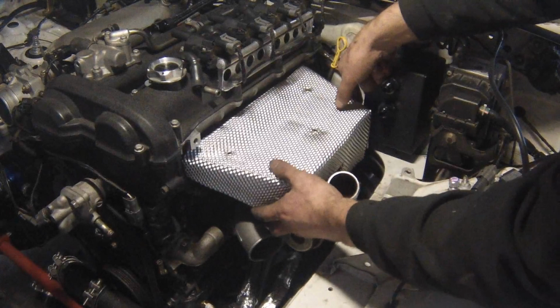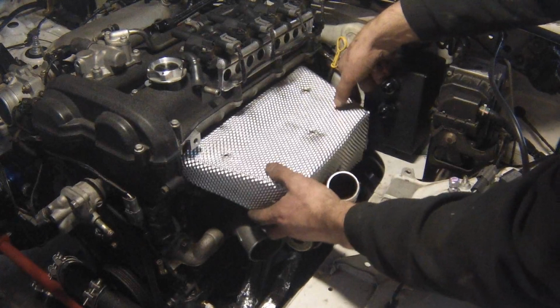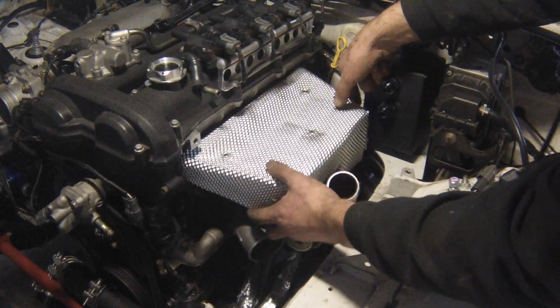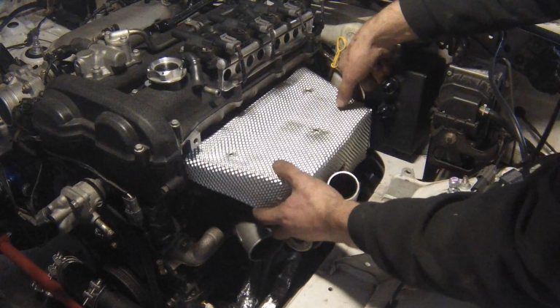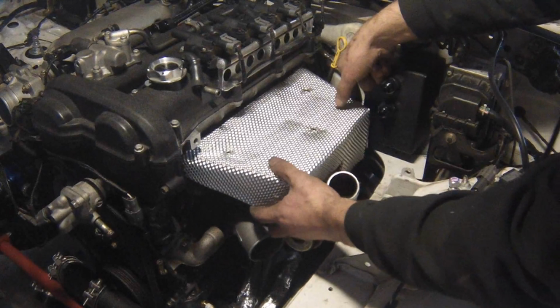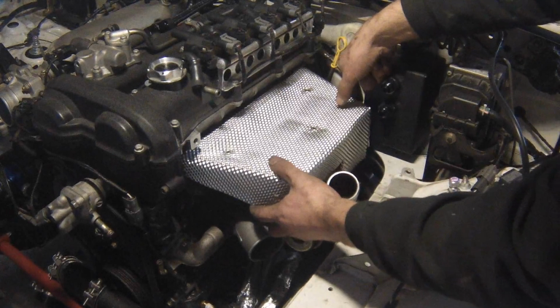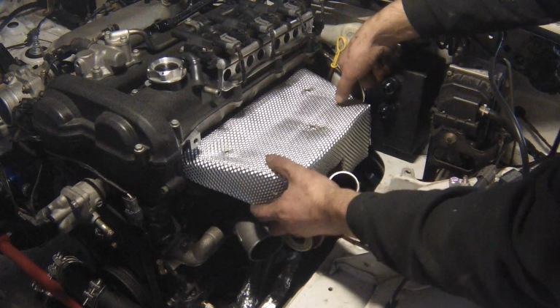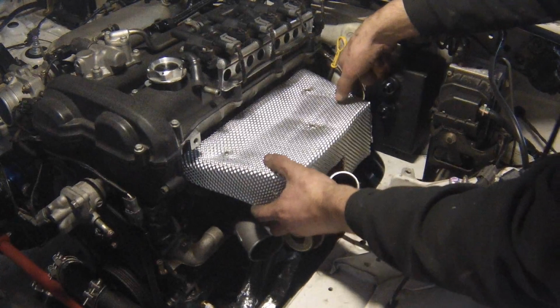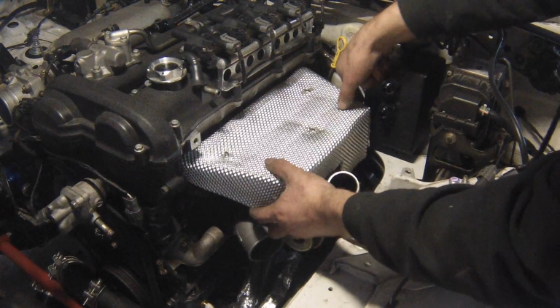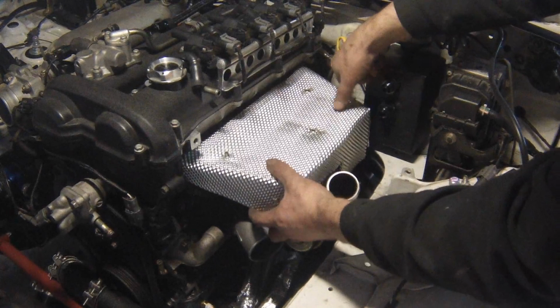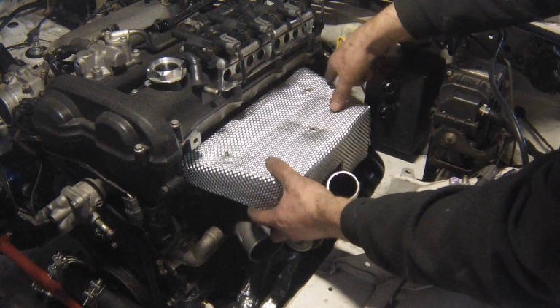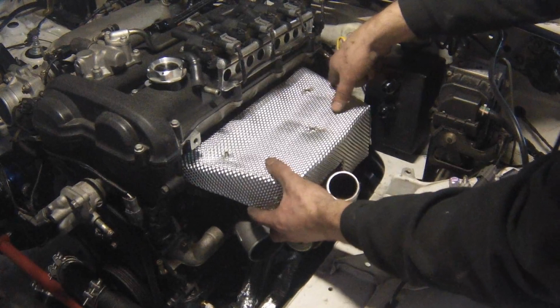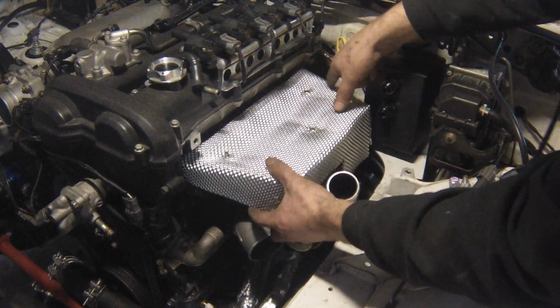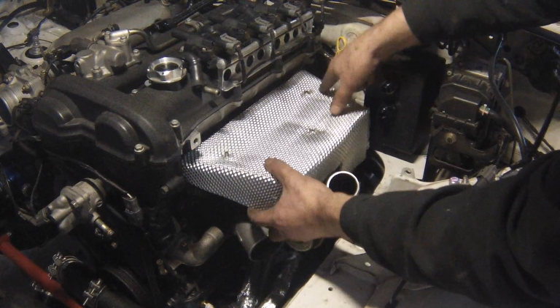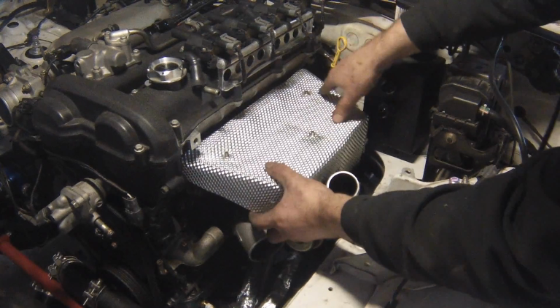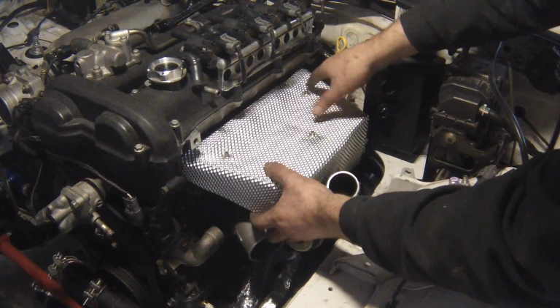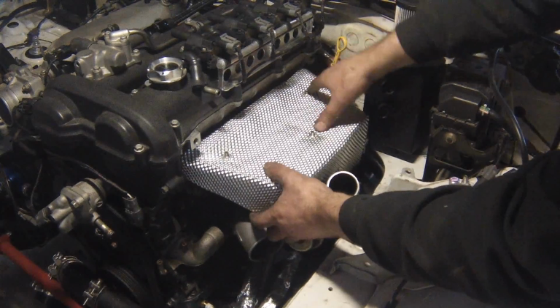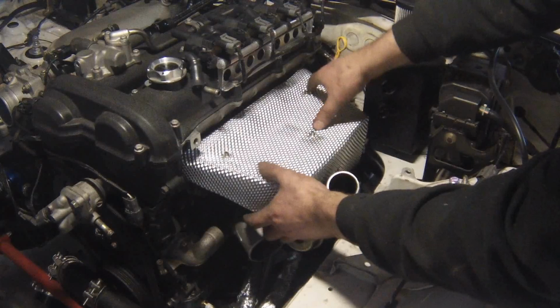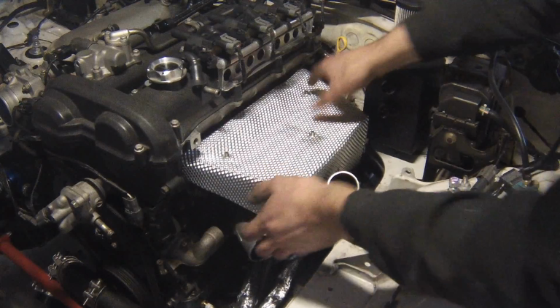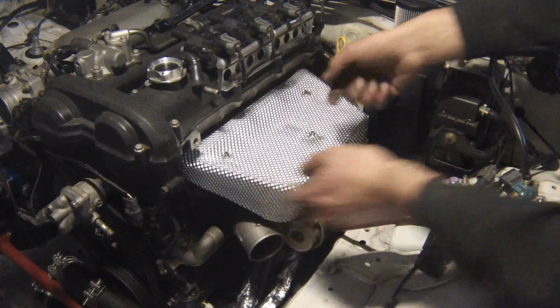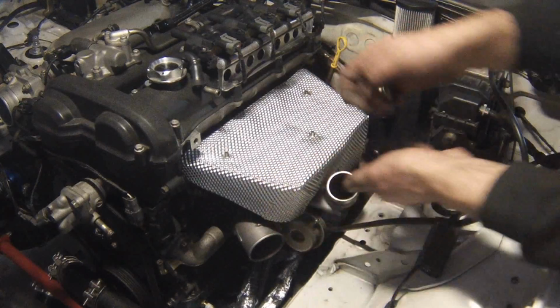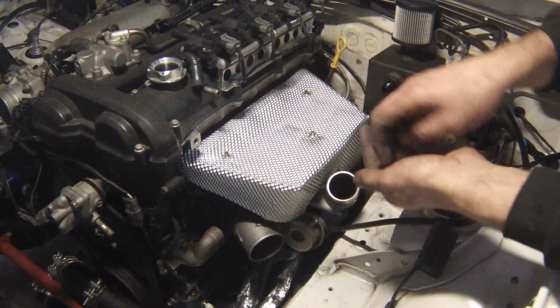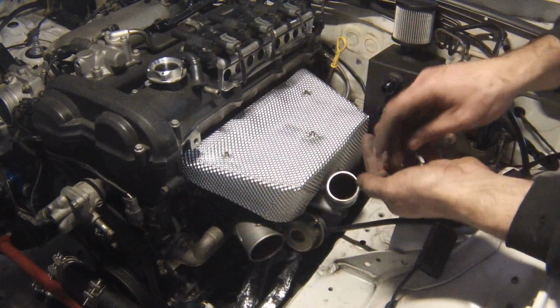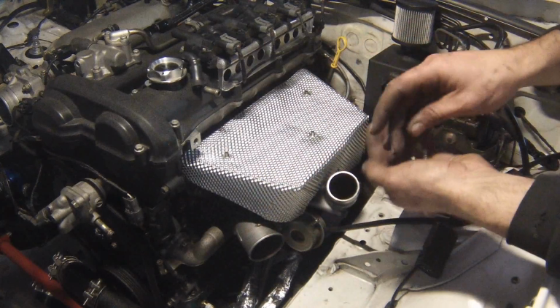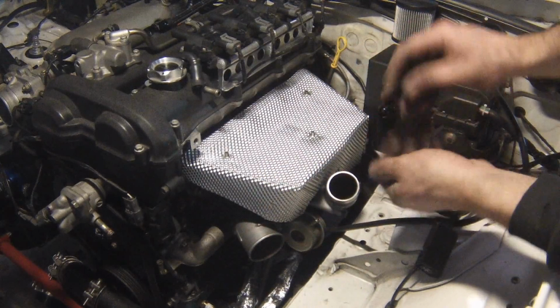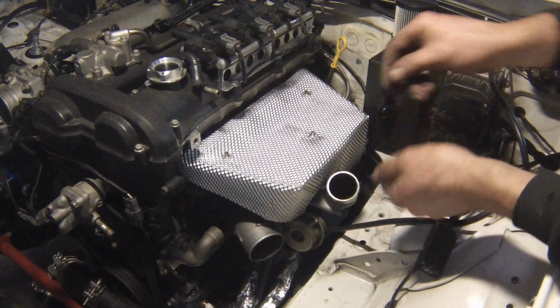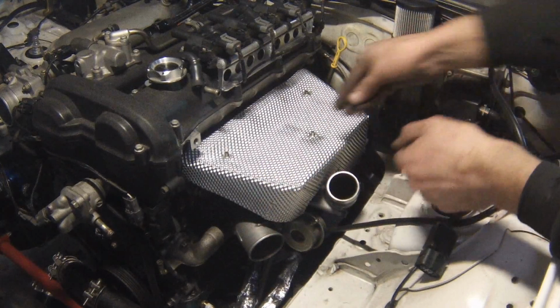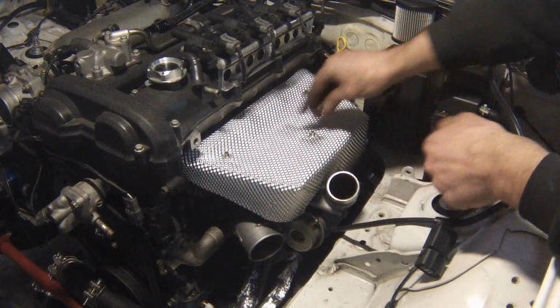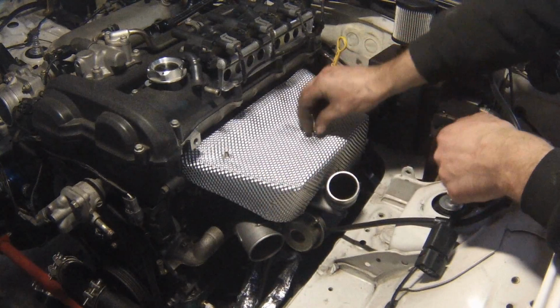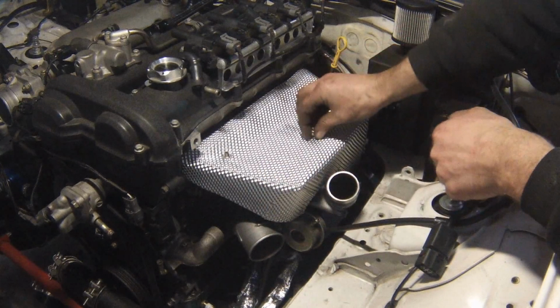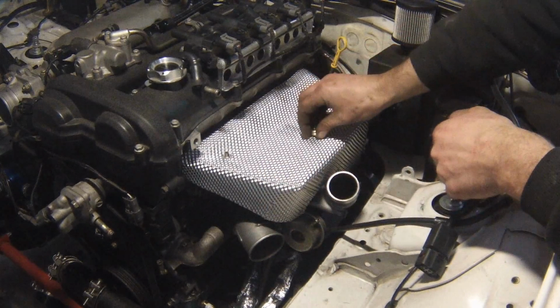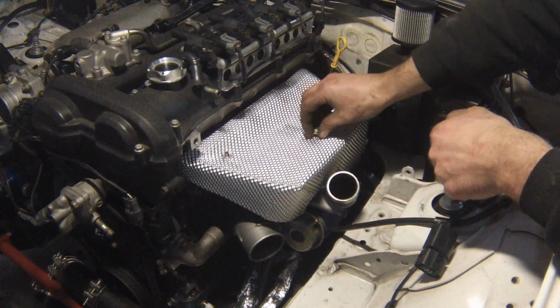This time on Turbo Build, we're going to be building this rather shiny looking heat shield.